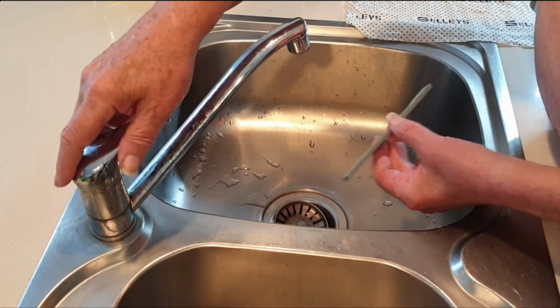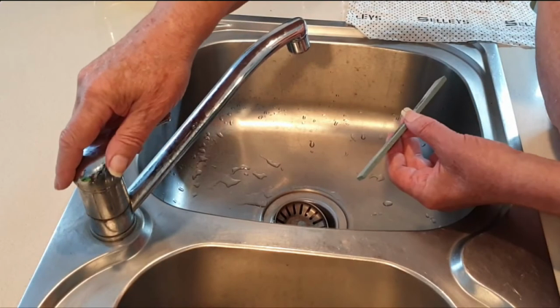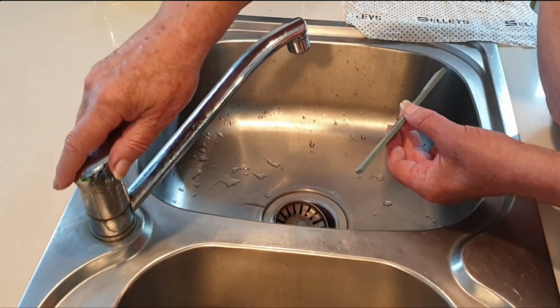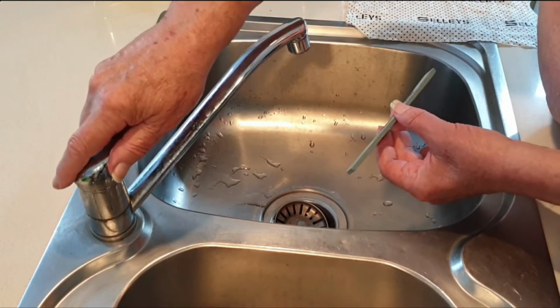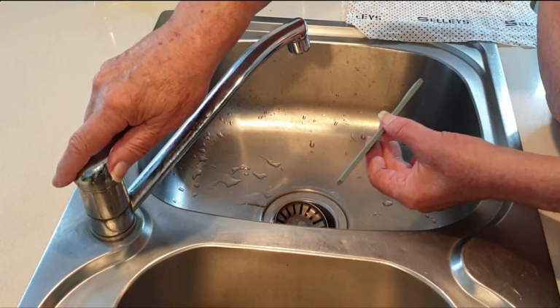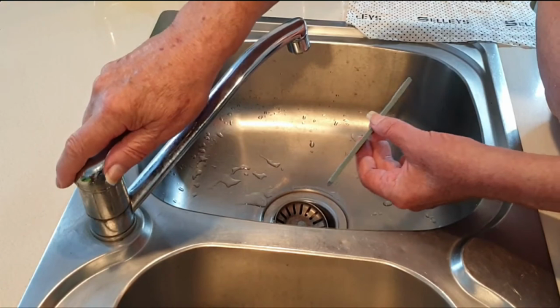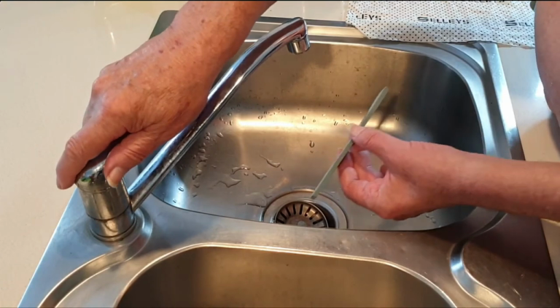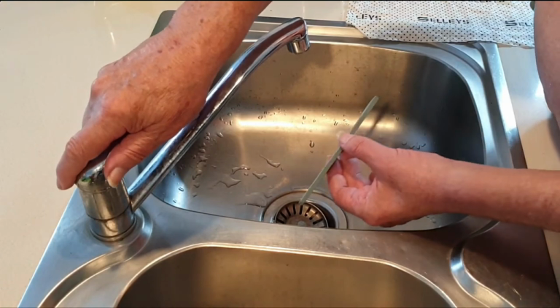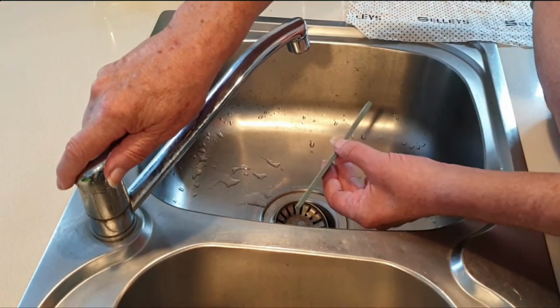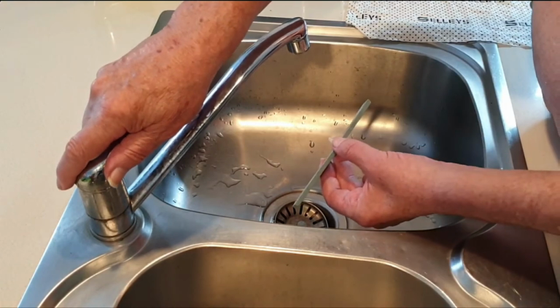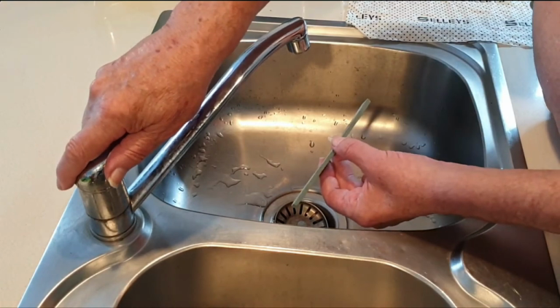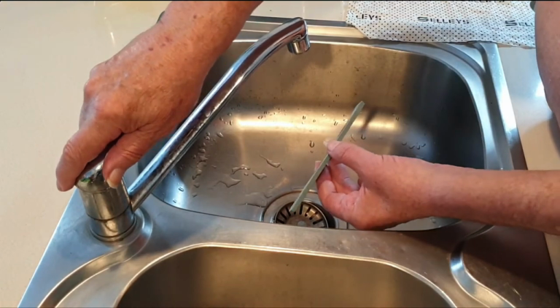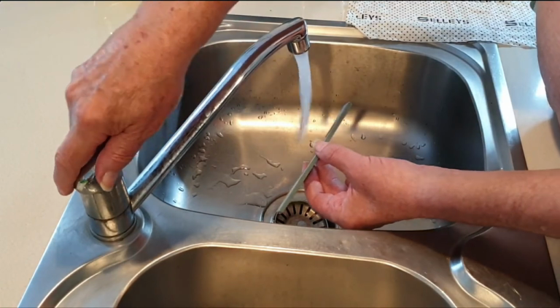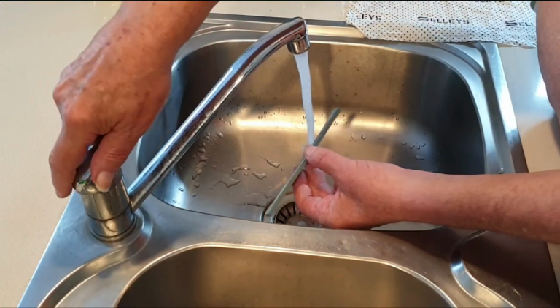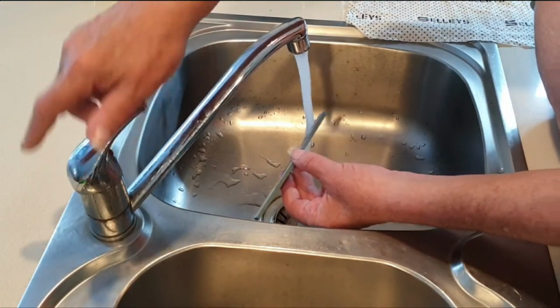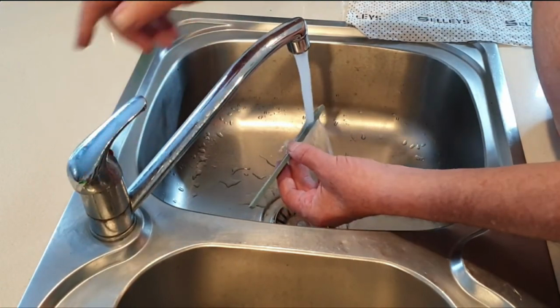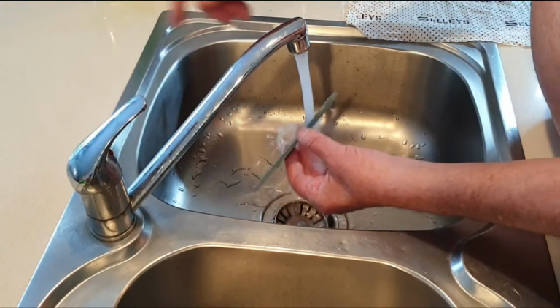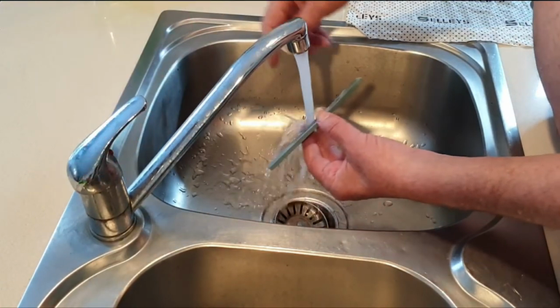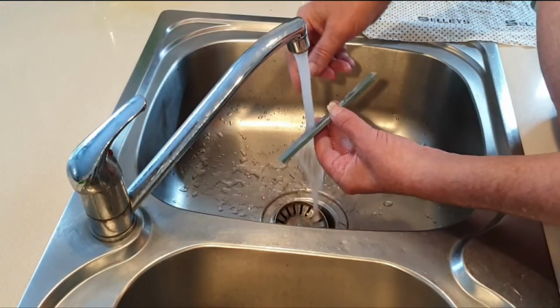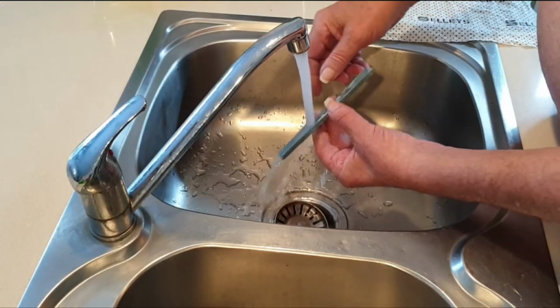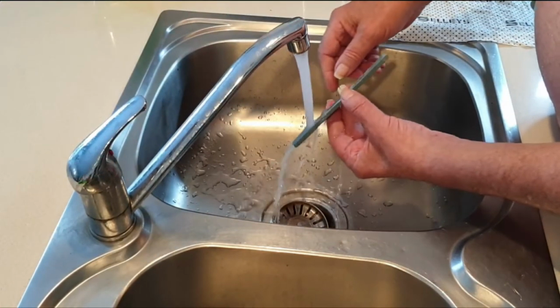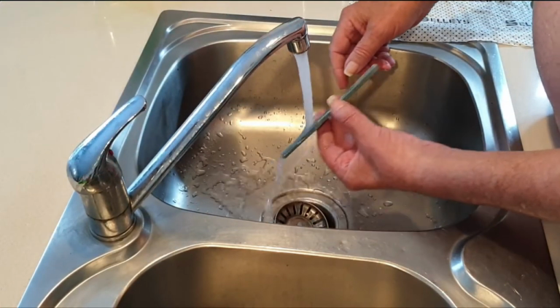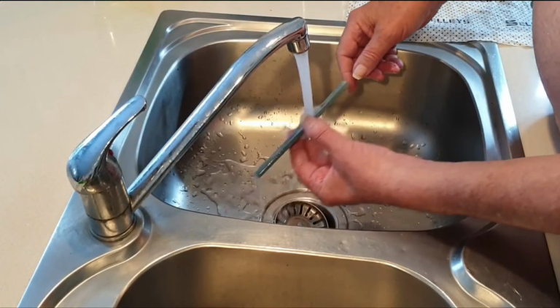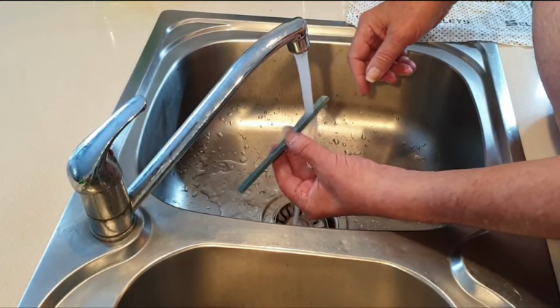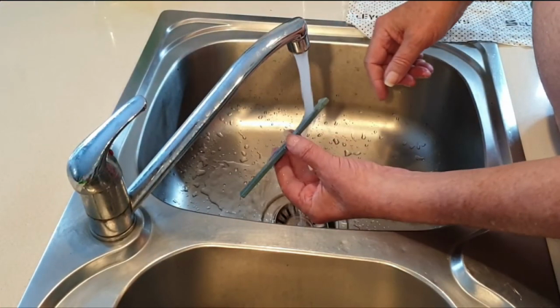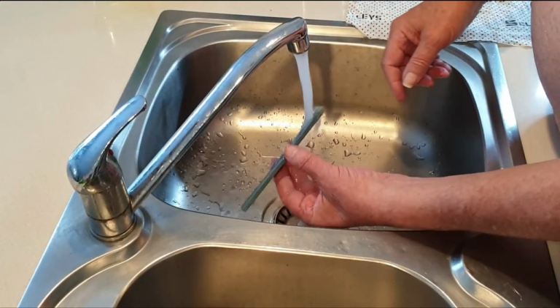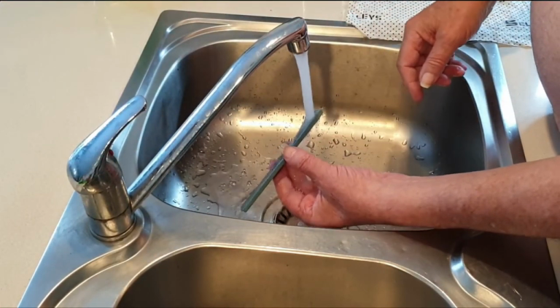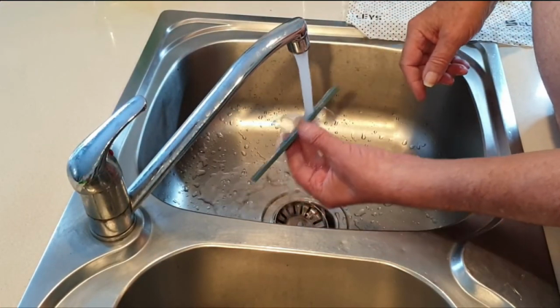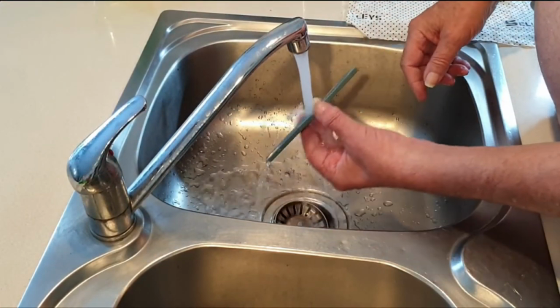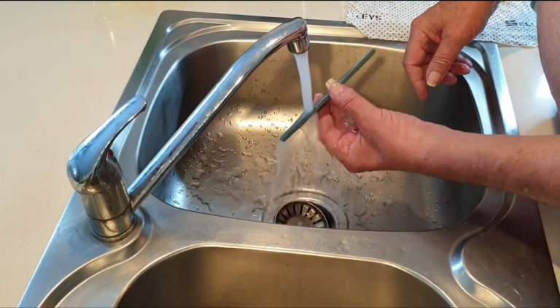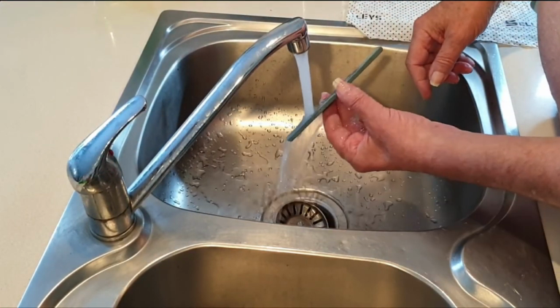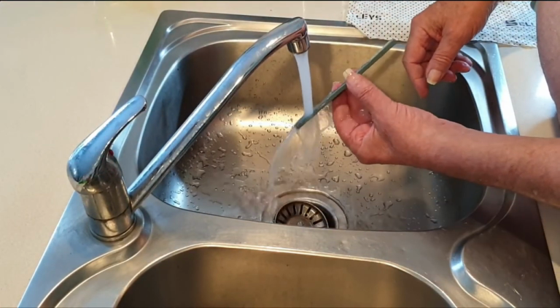The first thing to do is just give it a quick rinse just to get all the fine dust off.